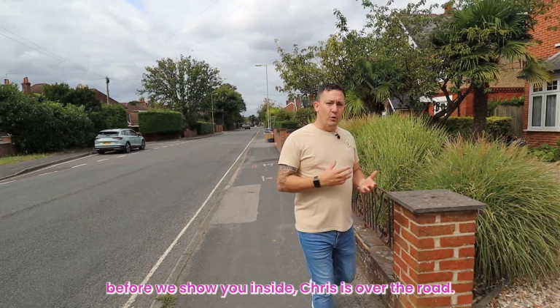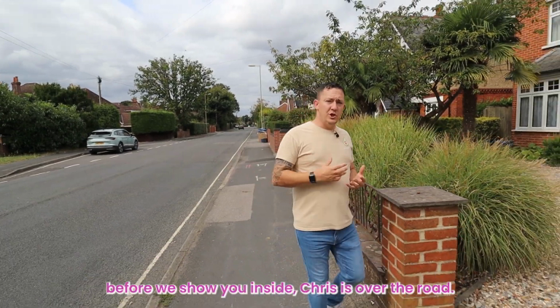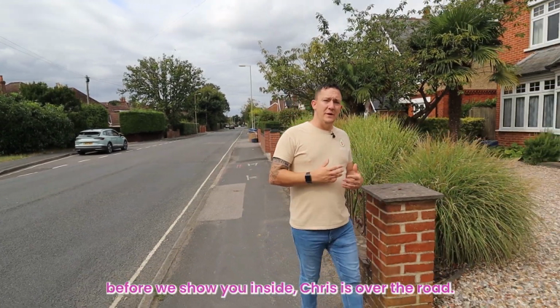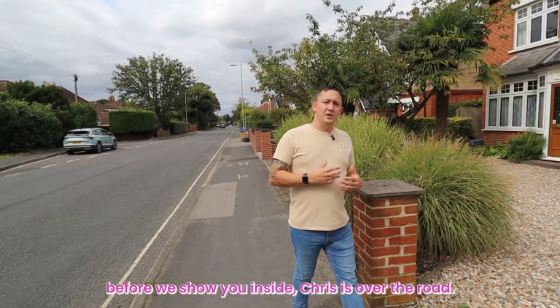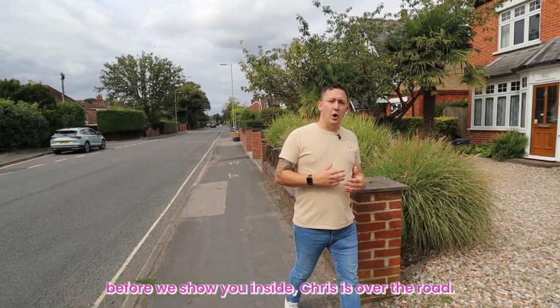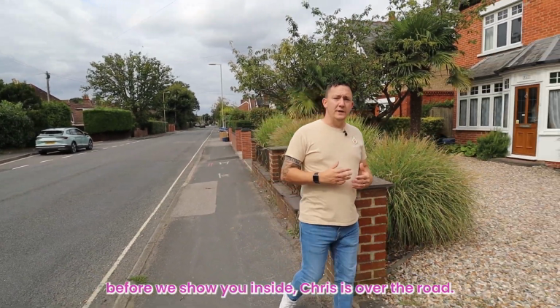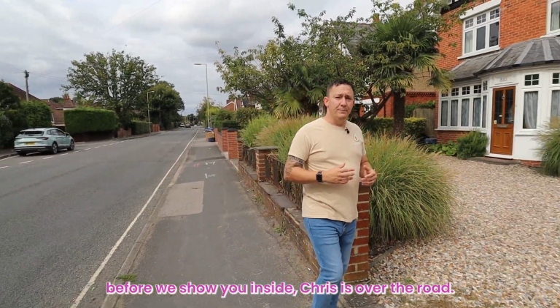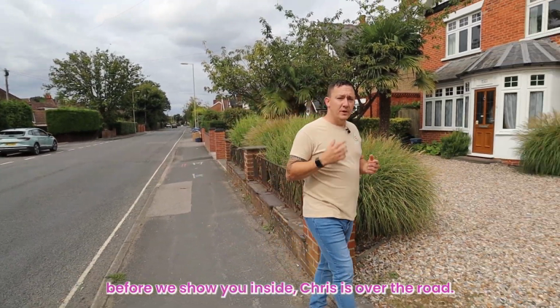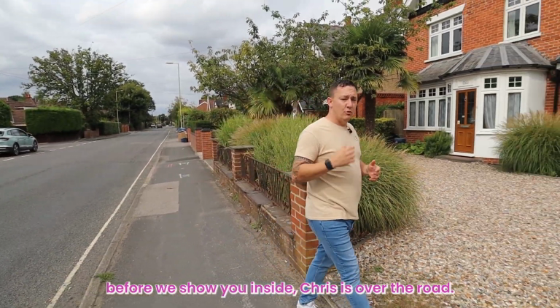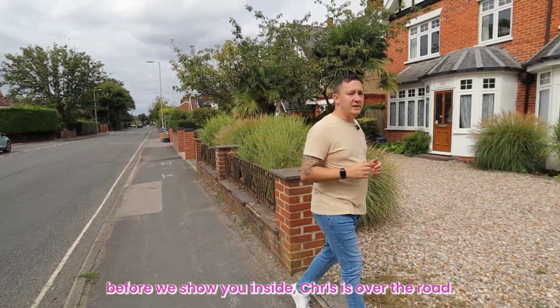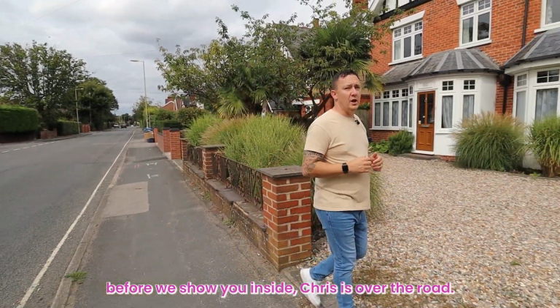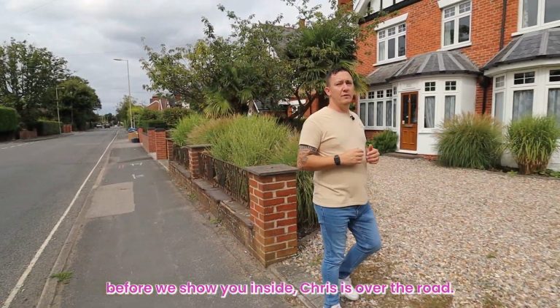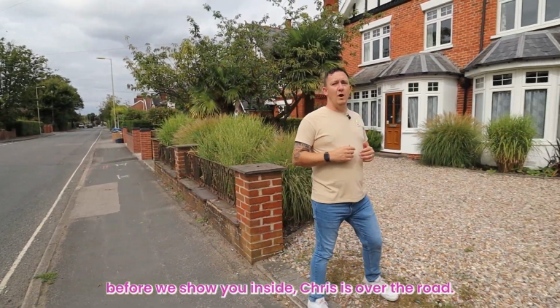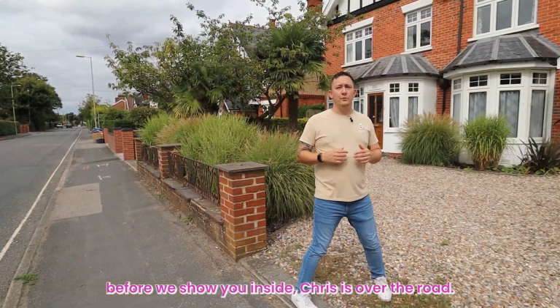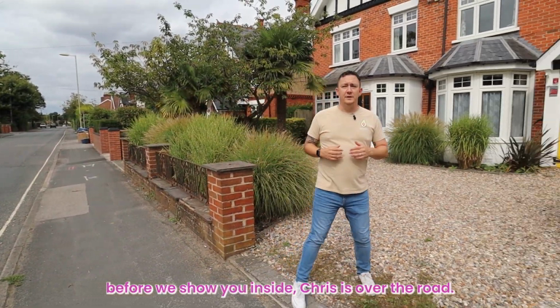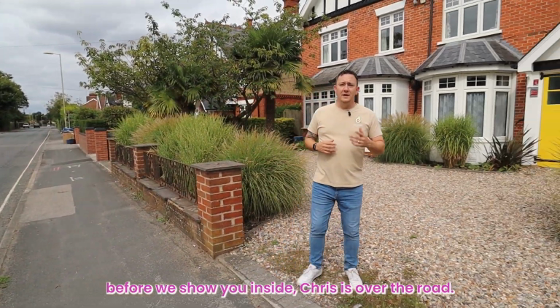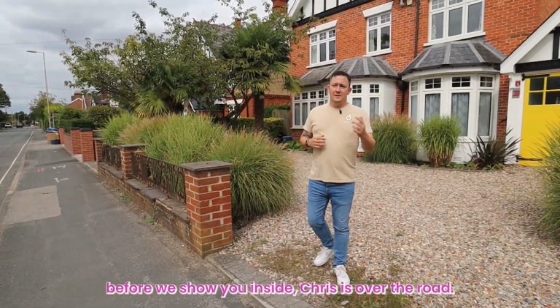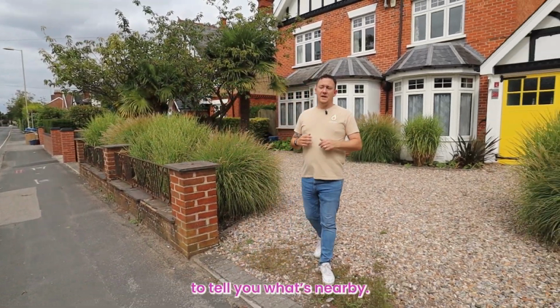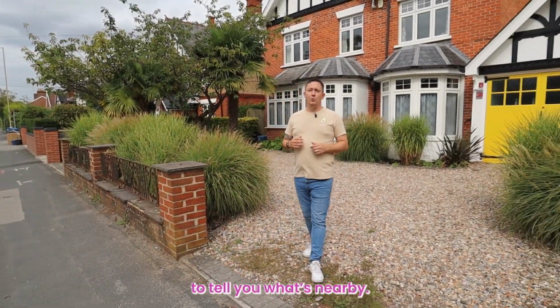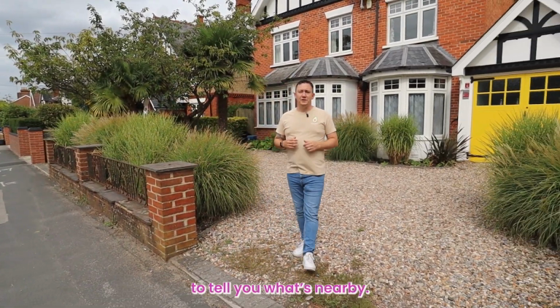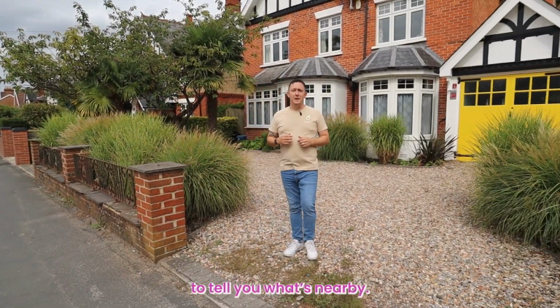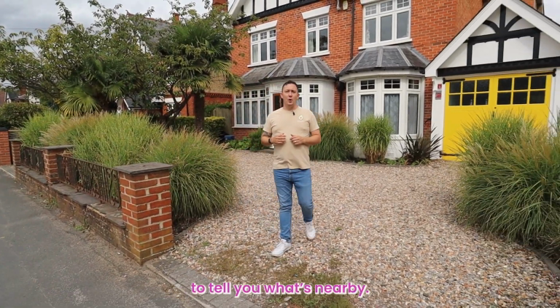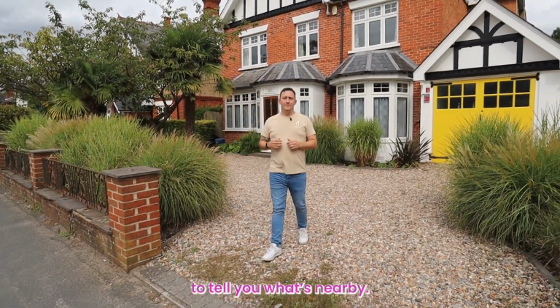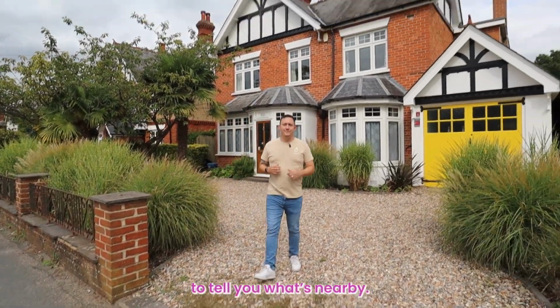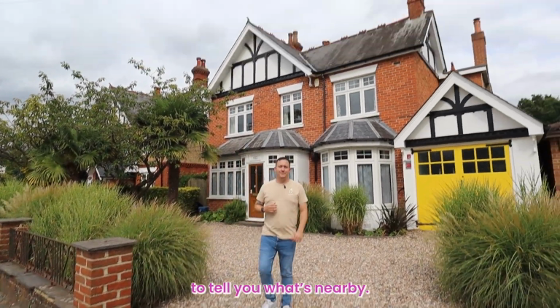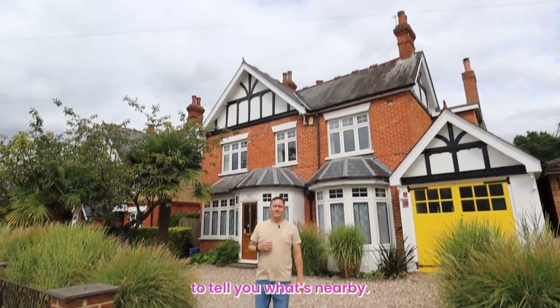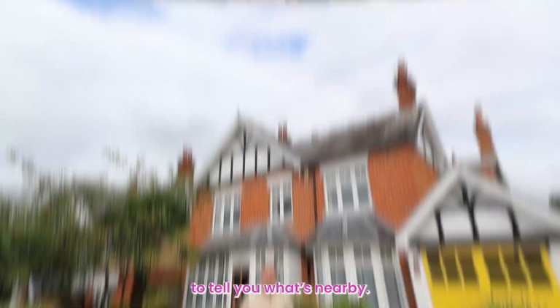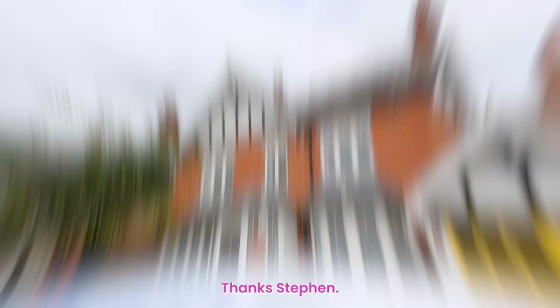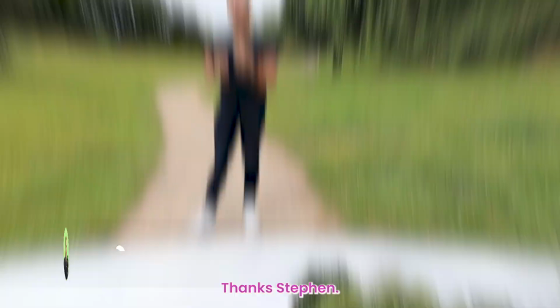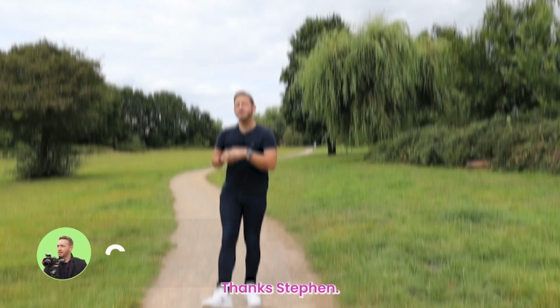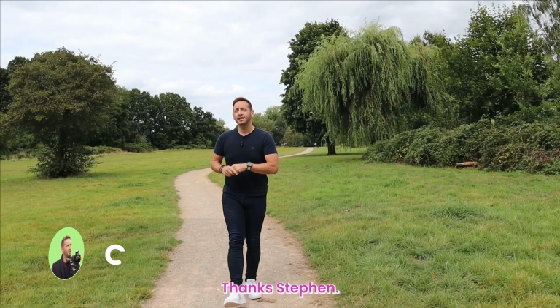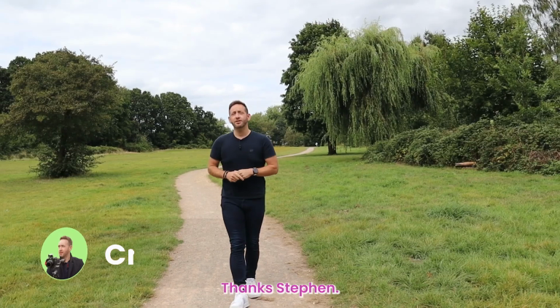Before we show you inside, Chris is over the road to tell you what's nearby. Thanks, Stephen.